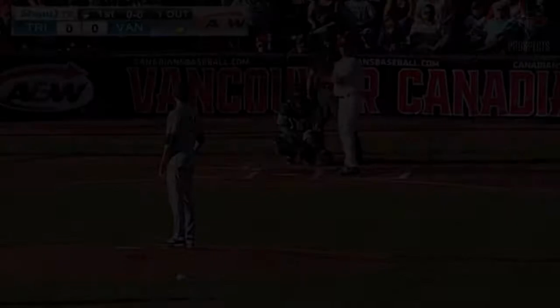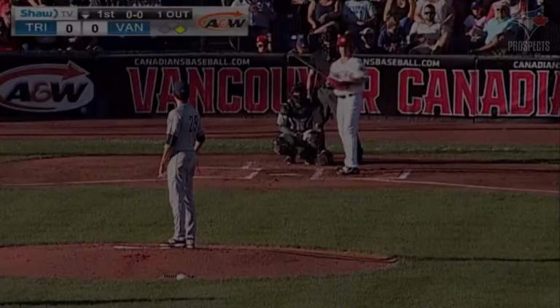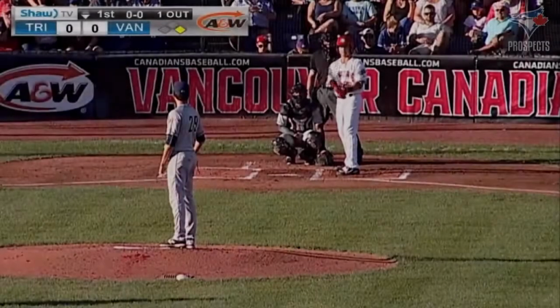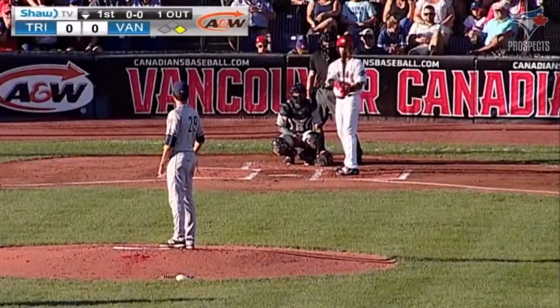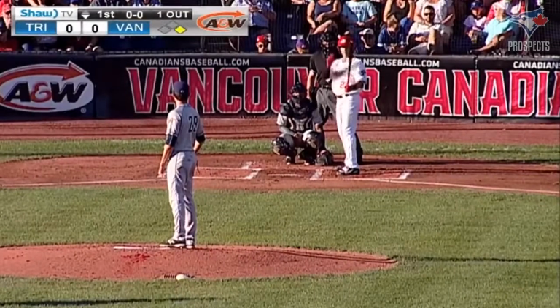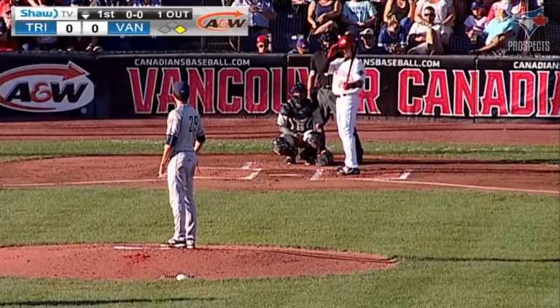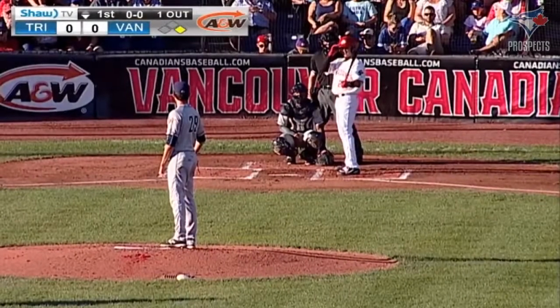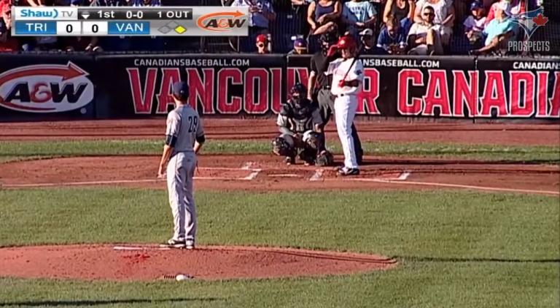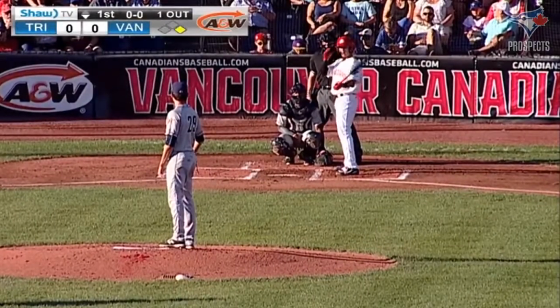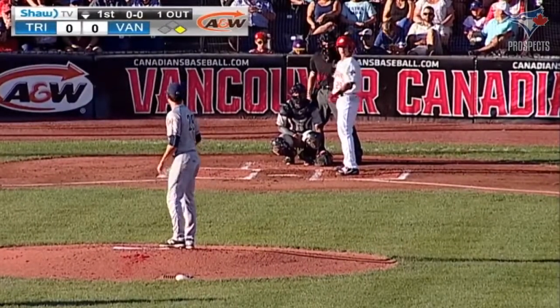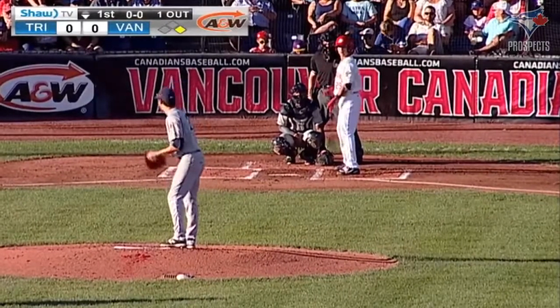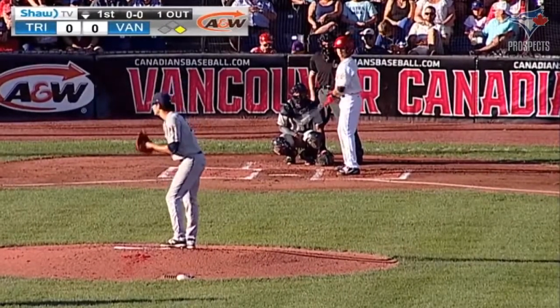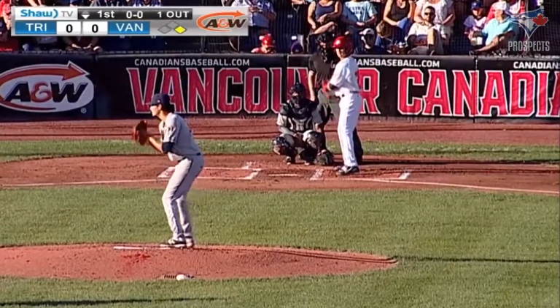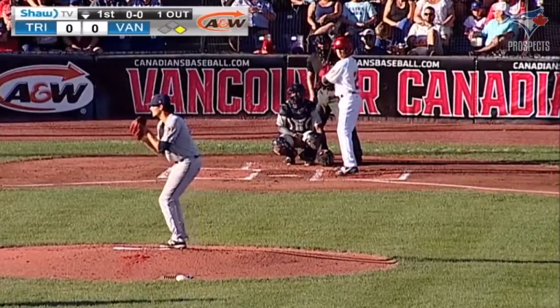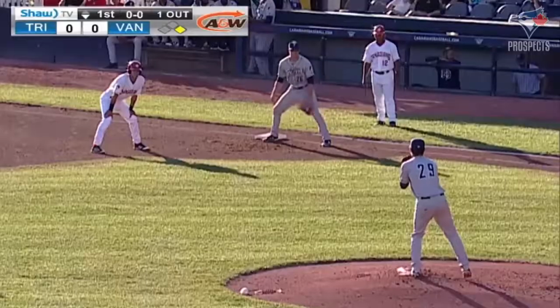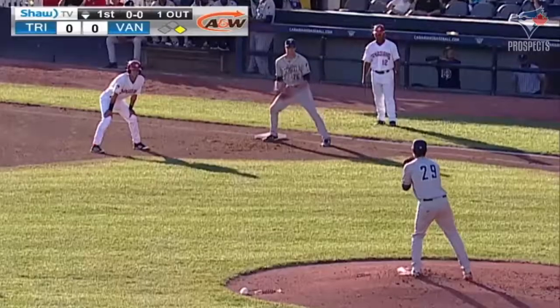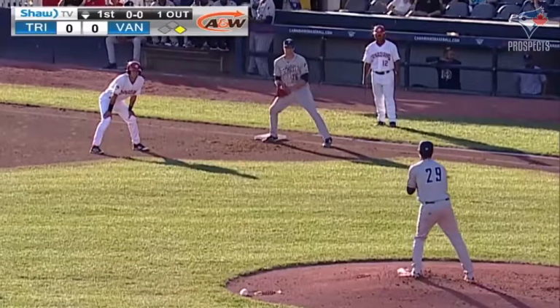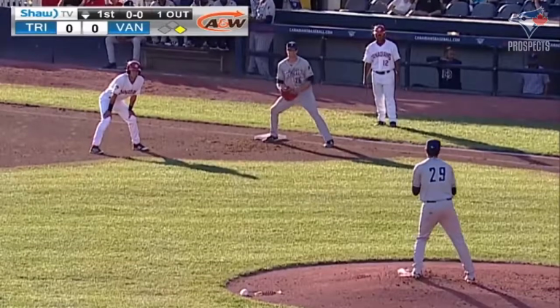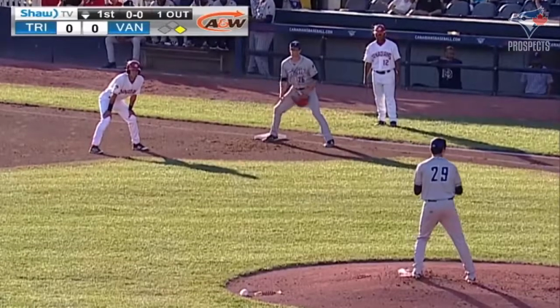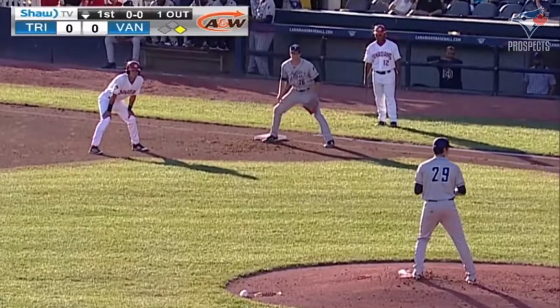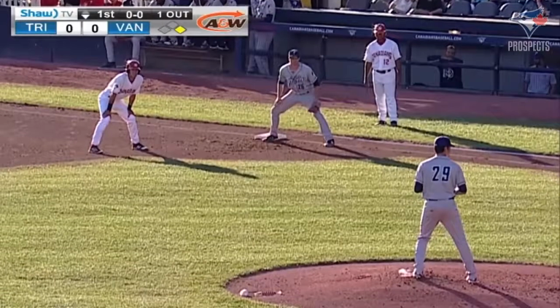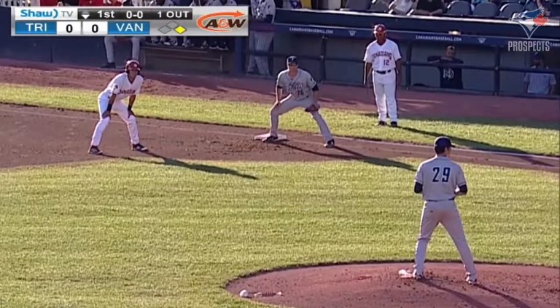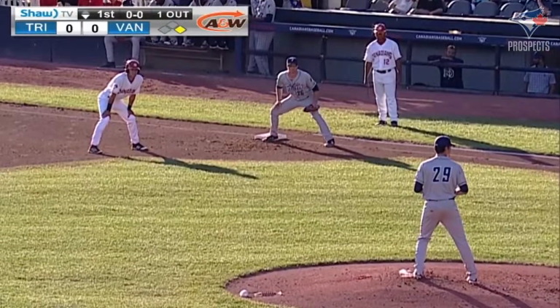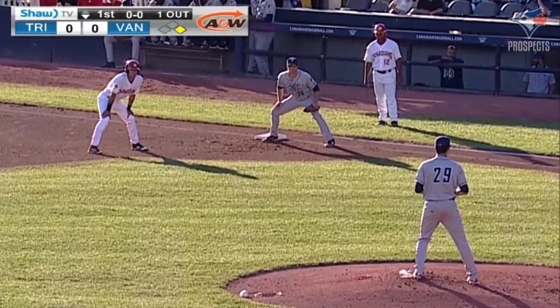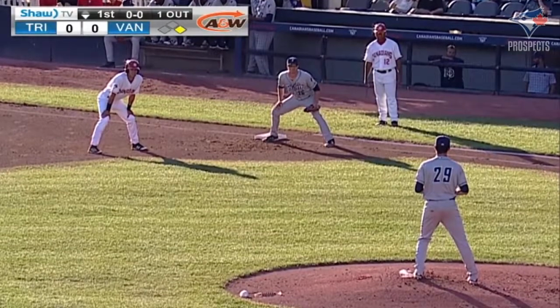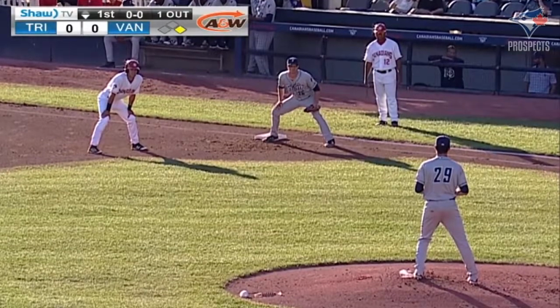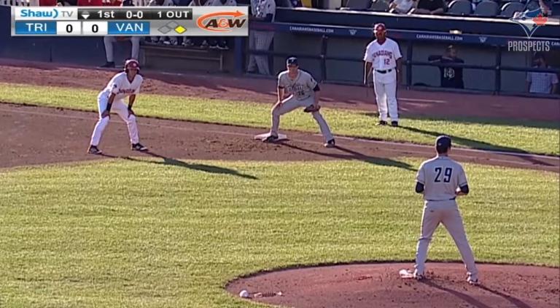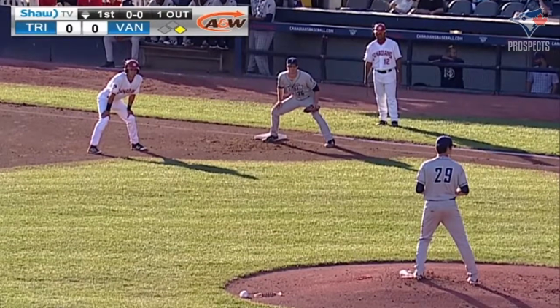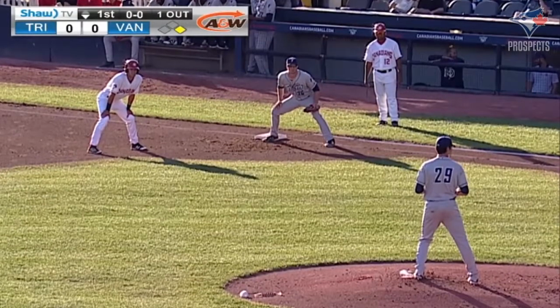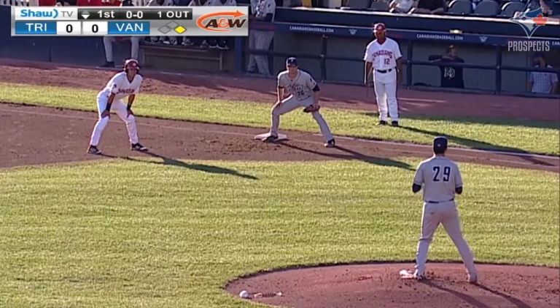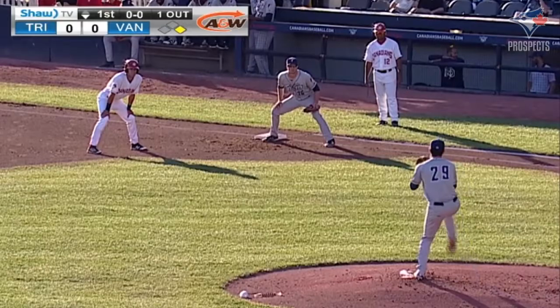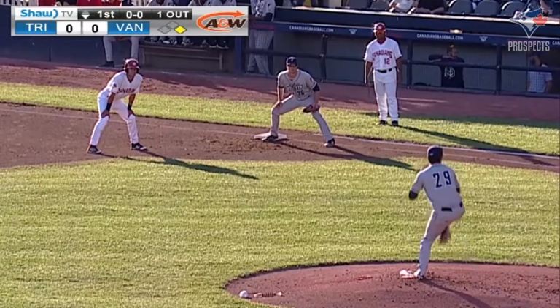Remember how some of the other guys would lean forward? Johnson would be completely upright and beat you with his legs.